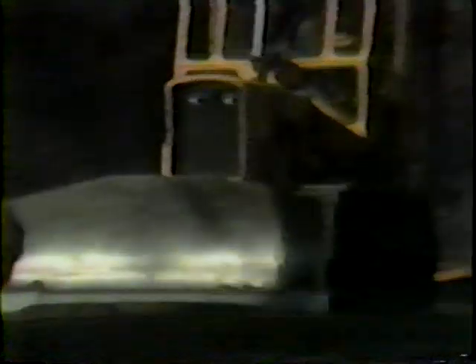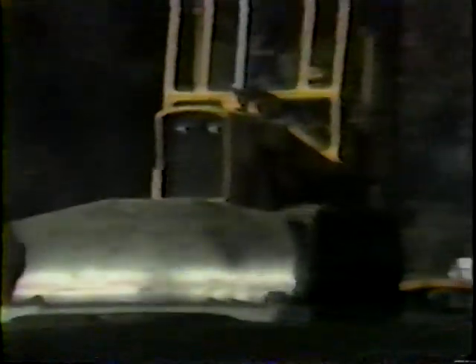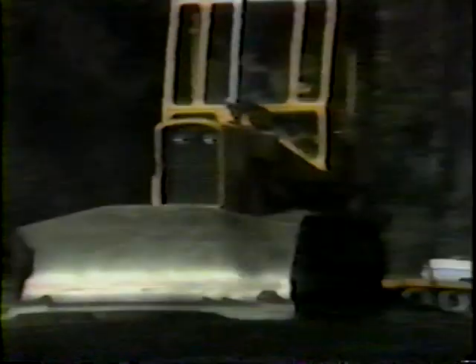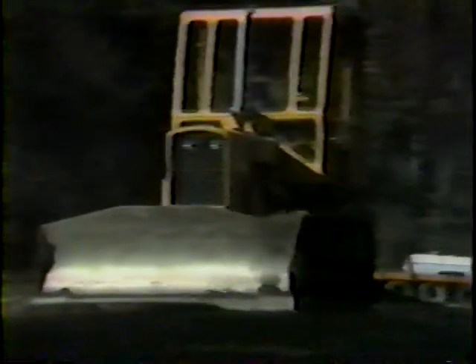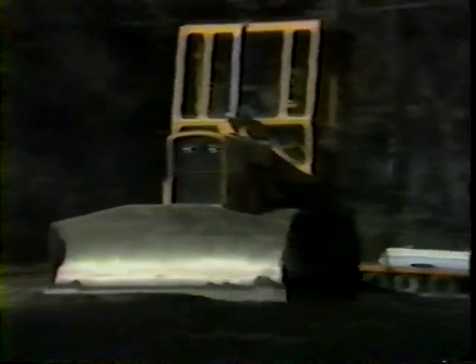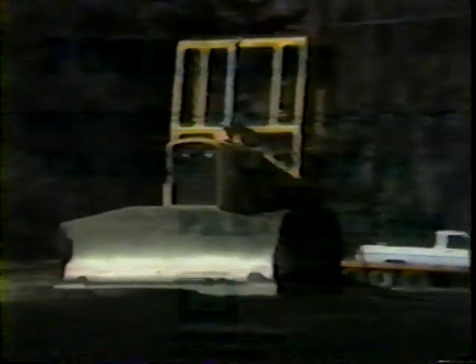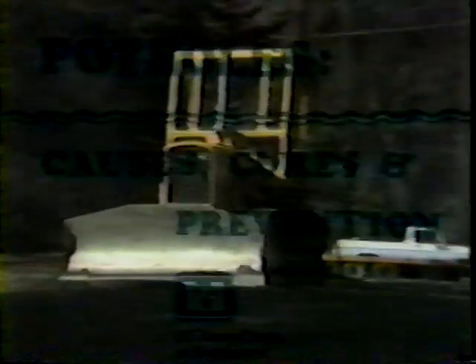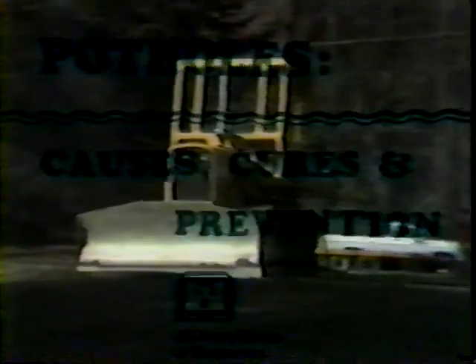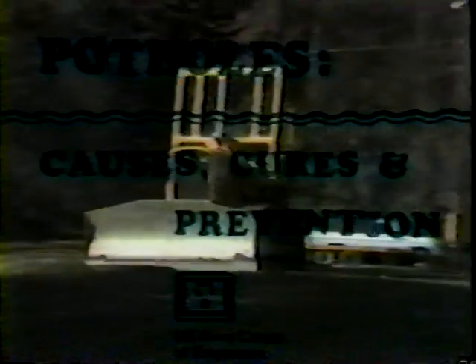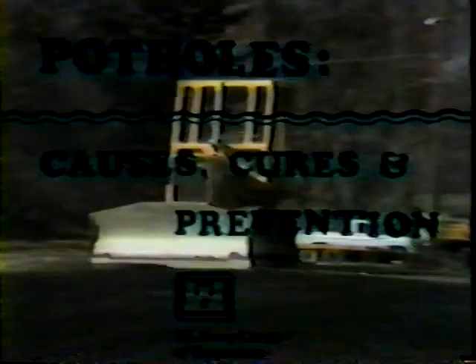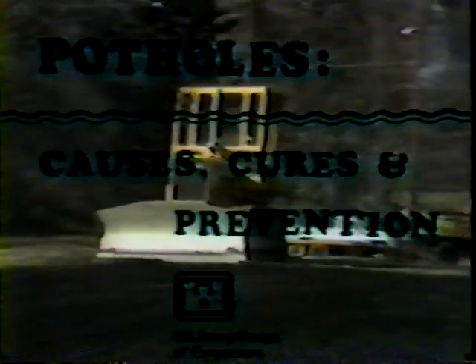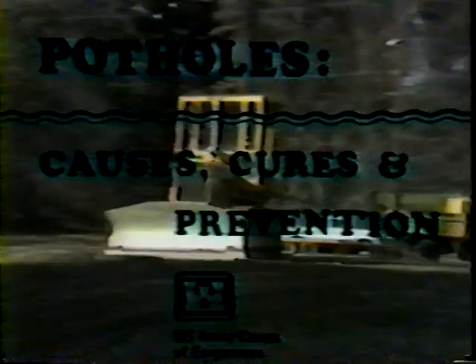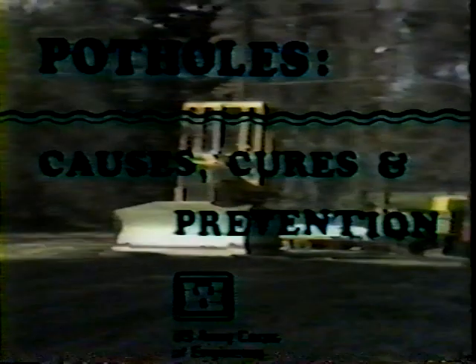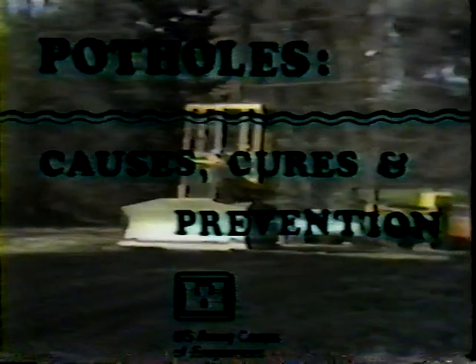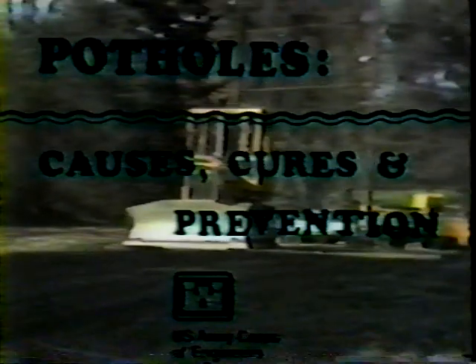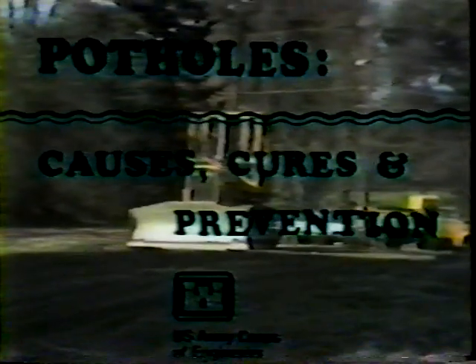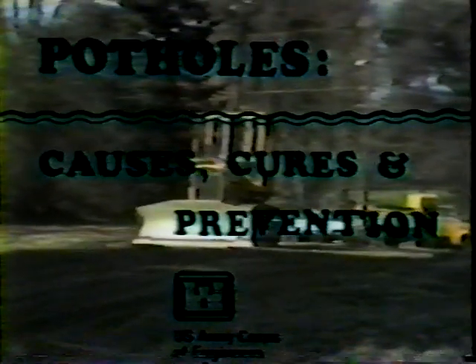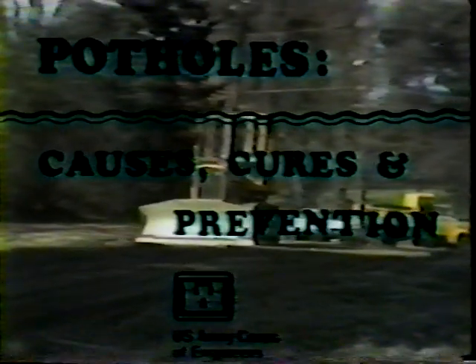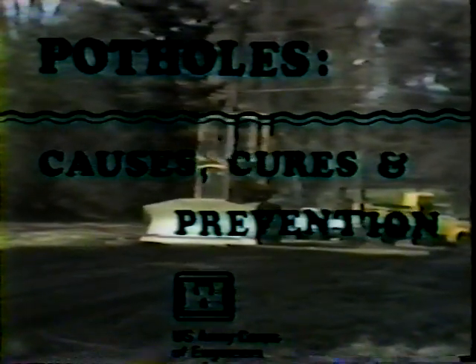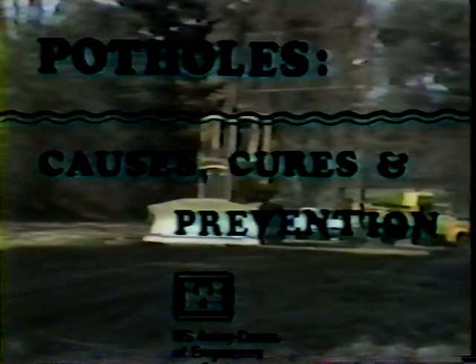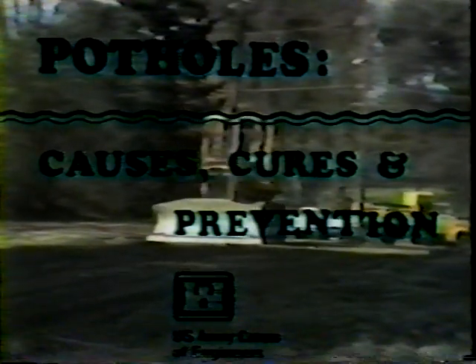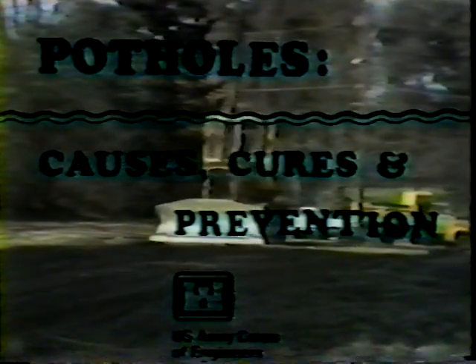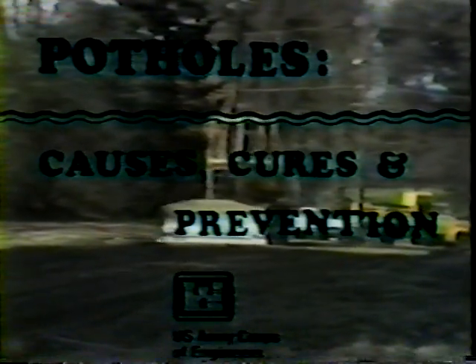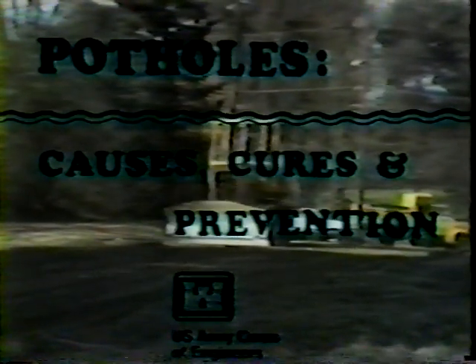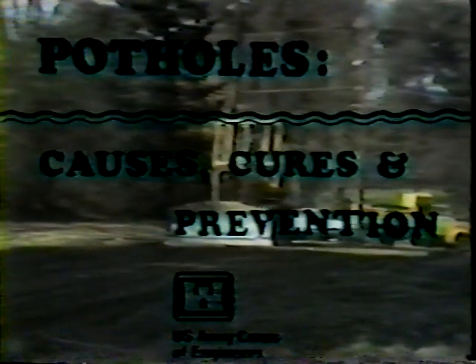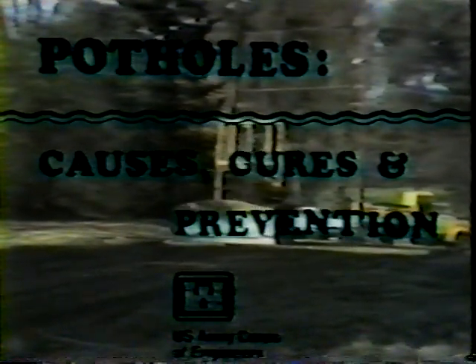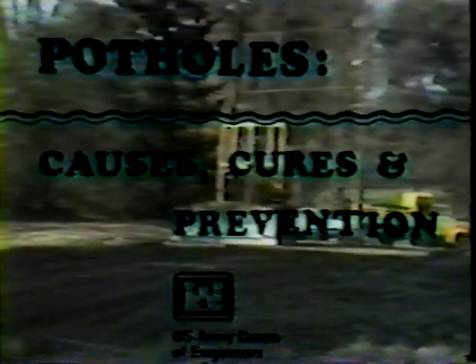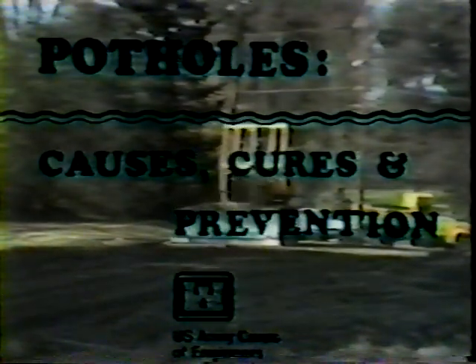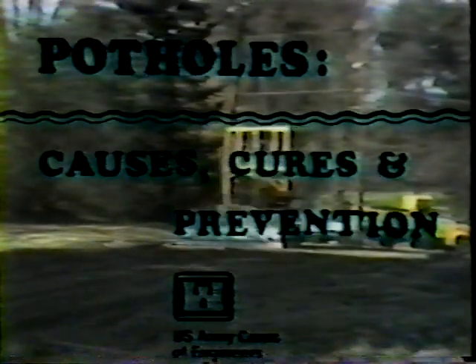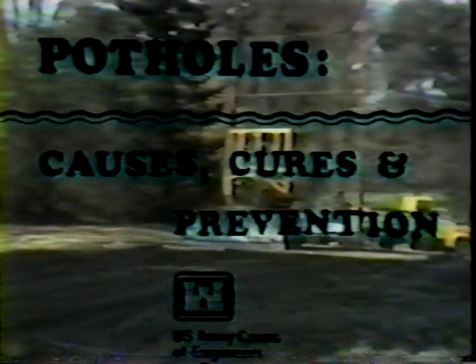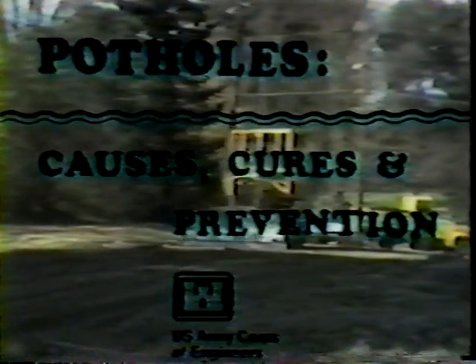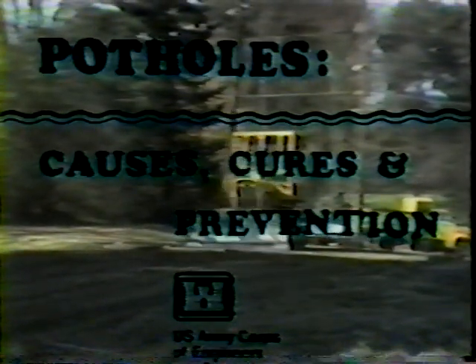In the next few minutes, we'll take a close look at potholes: their causes, cures, and prevention.